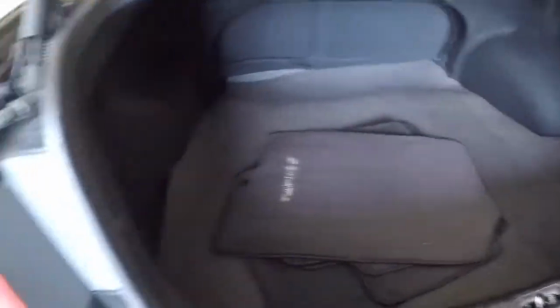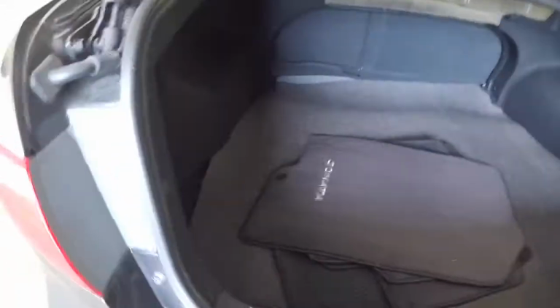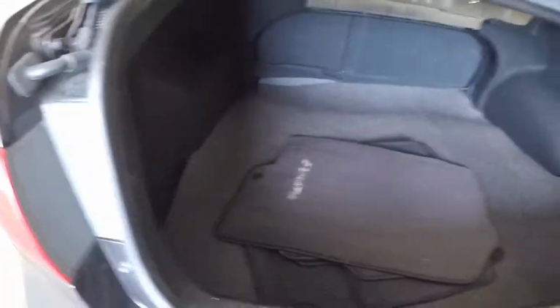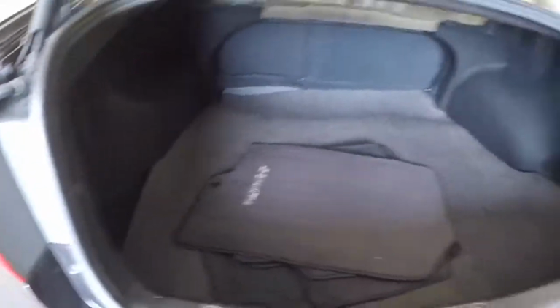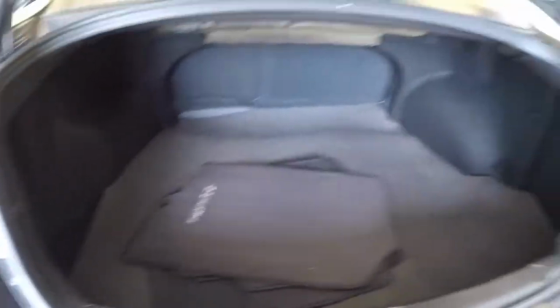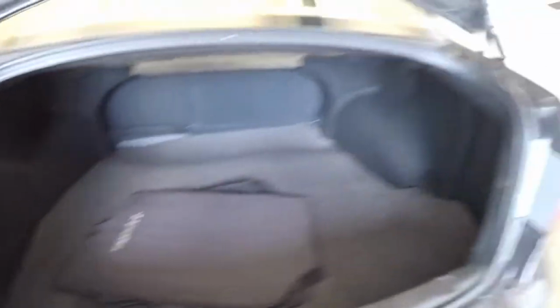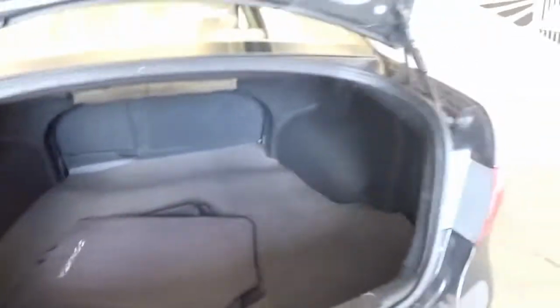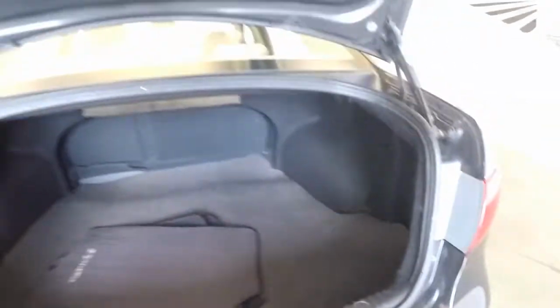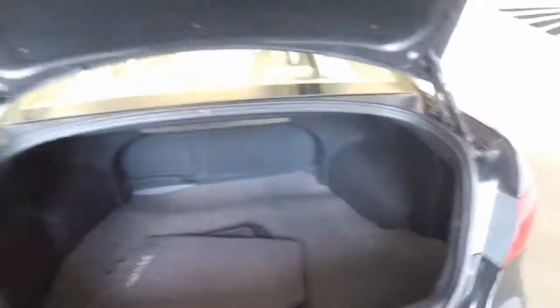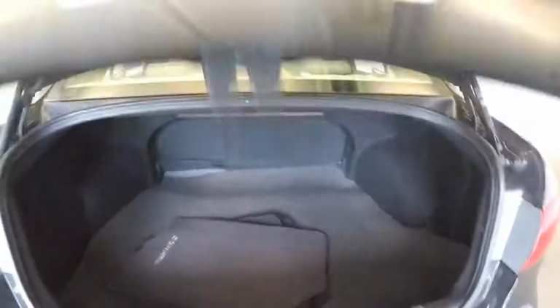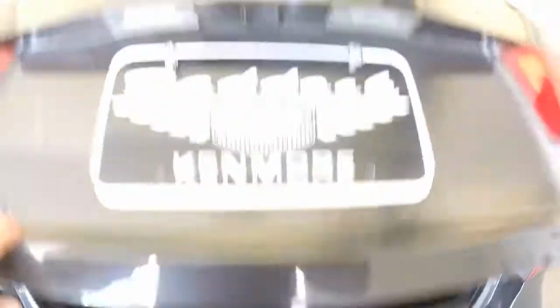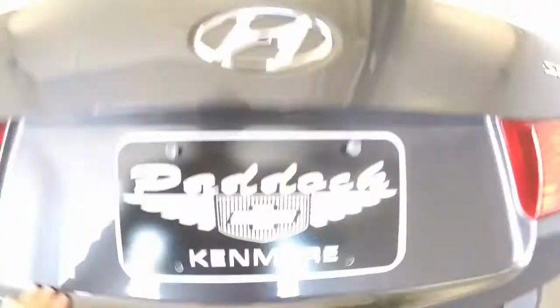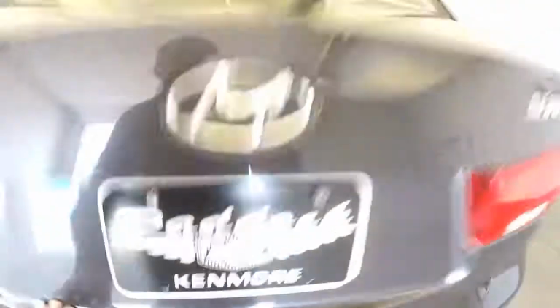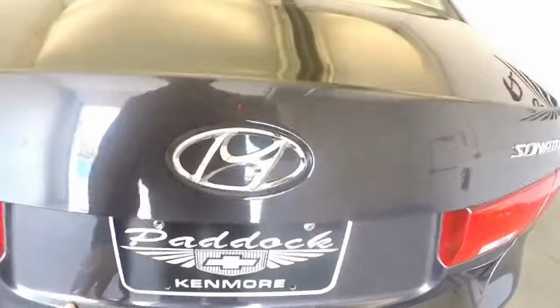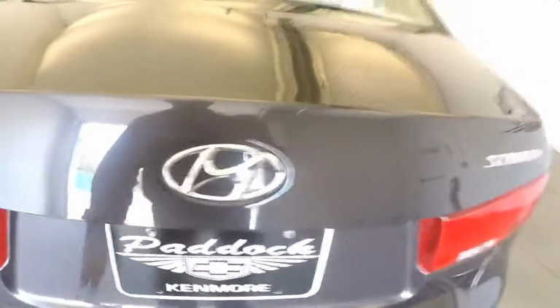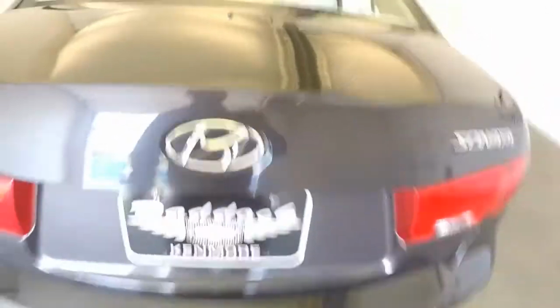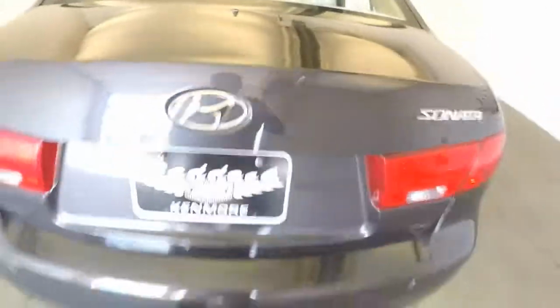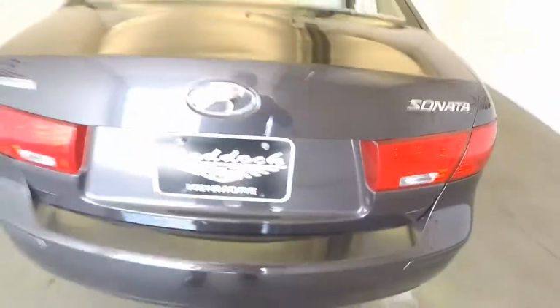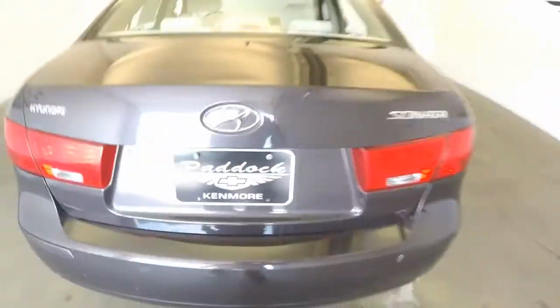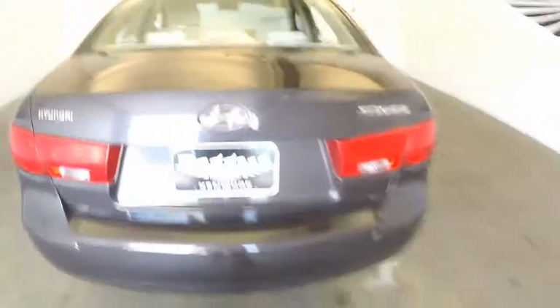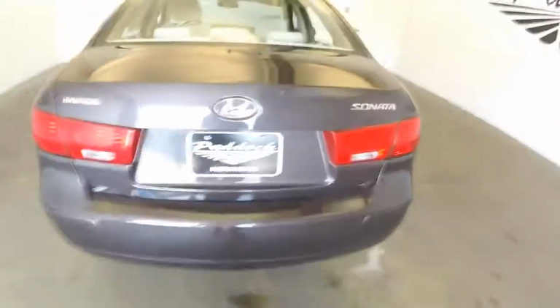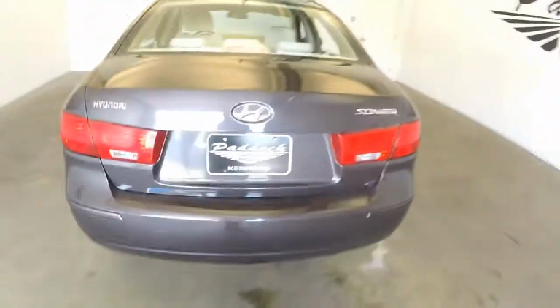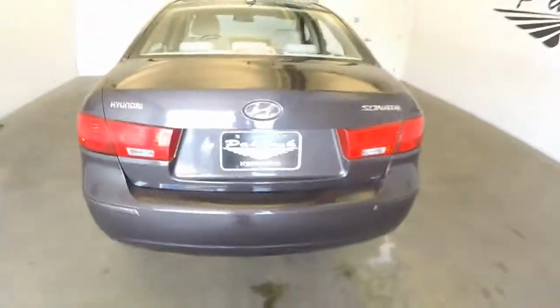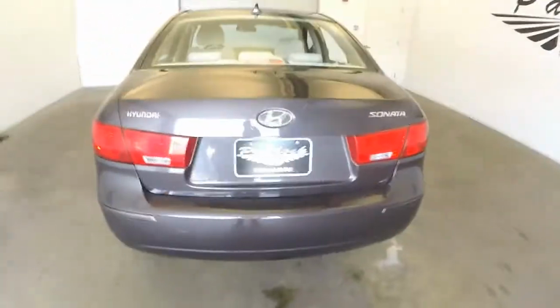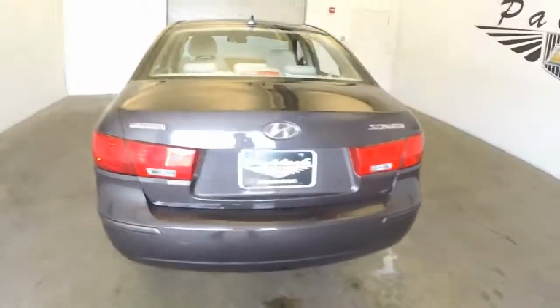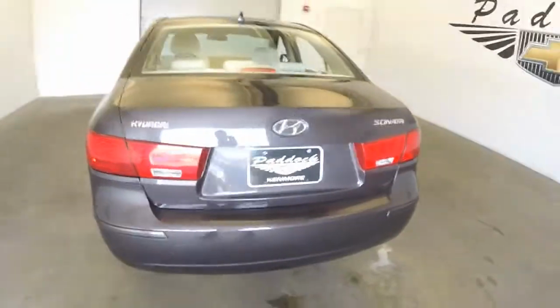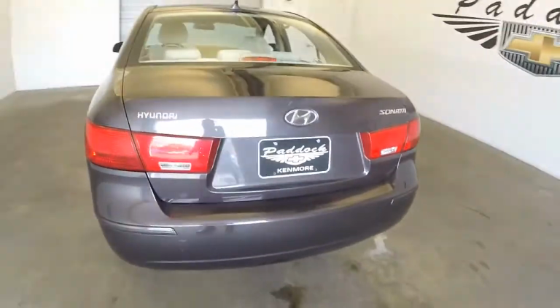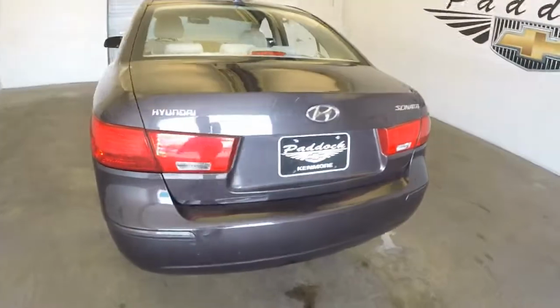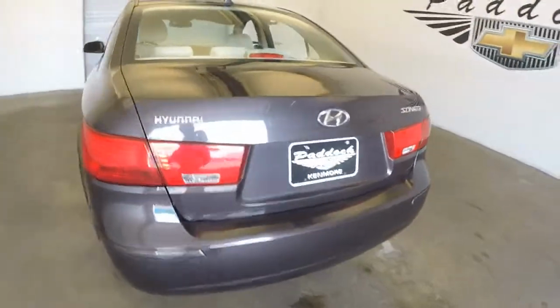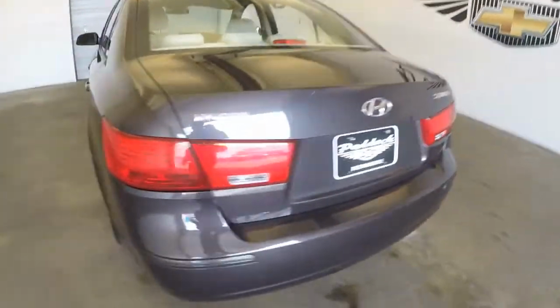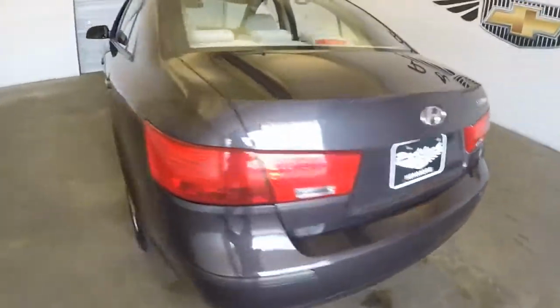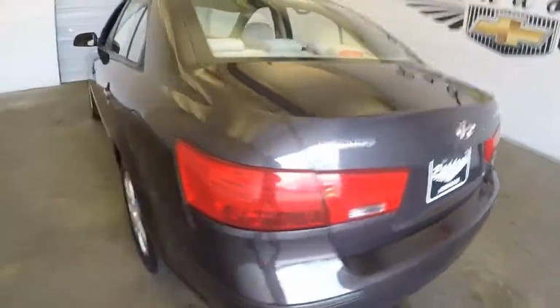As you can see, the trunk space is real clean. Floor mats have just been detailed. Exterior paint is in nice condition.